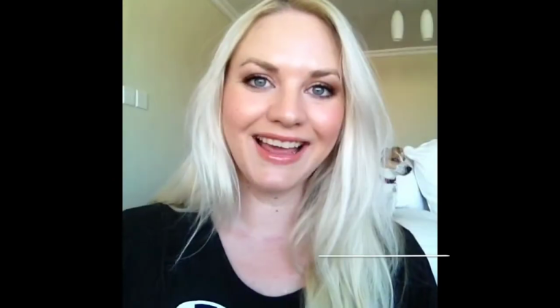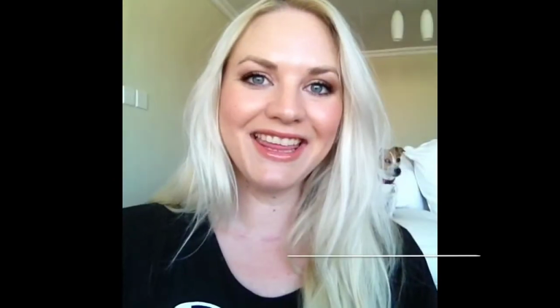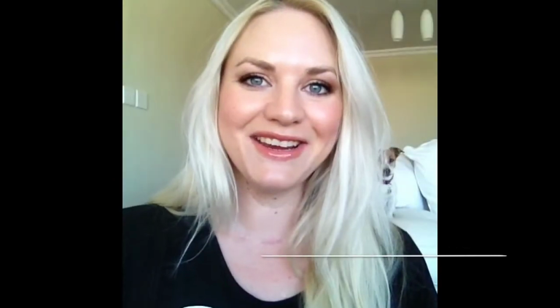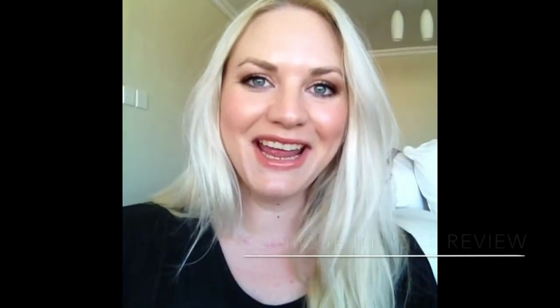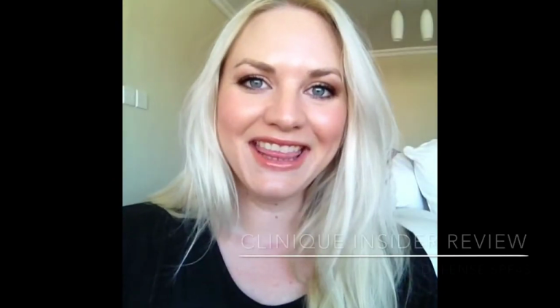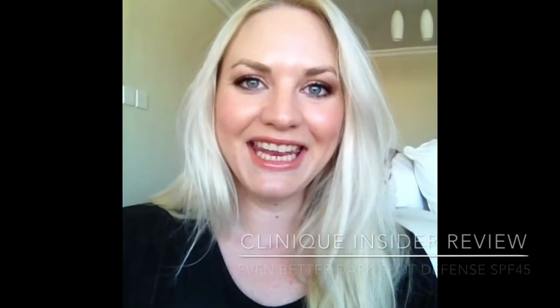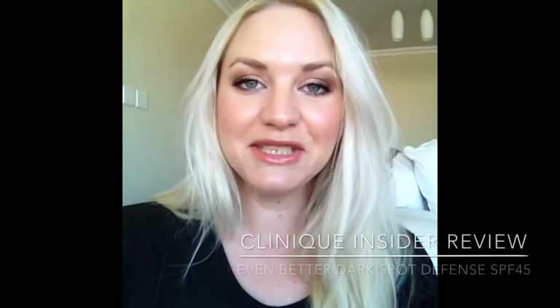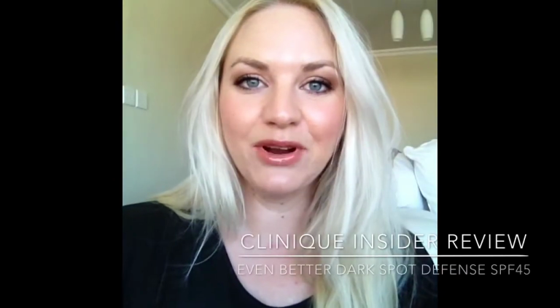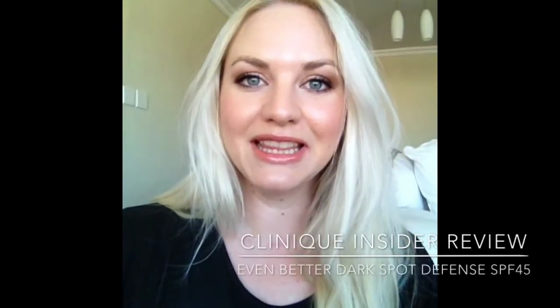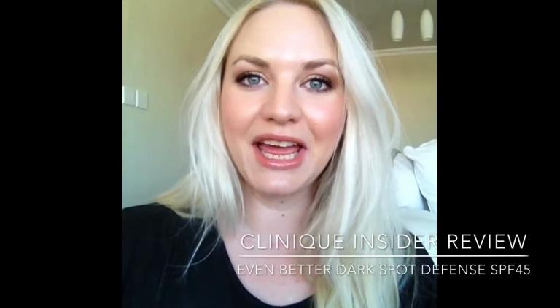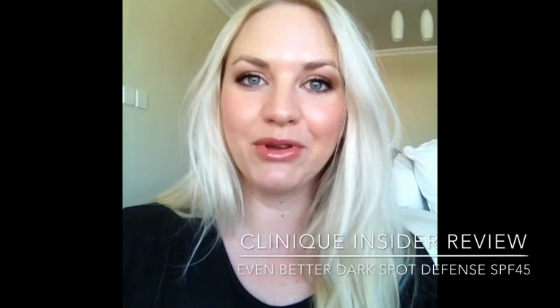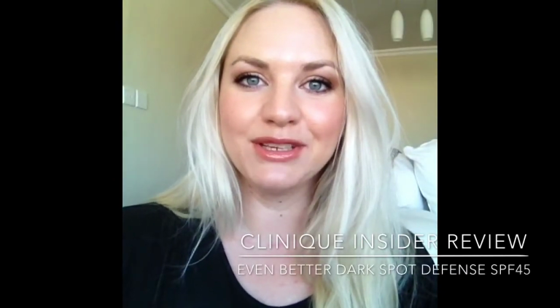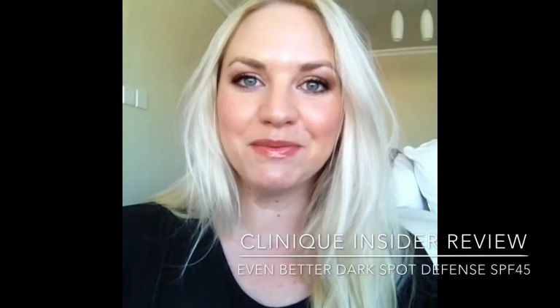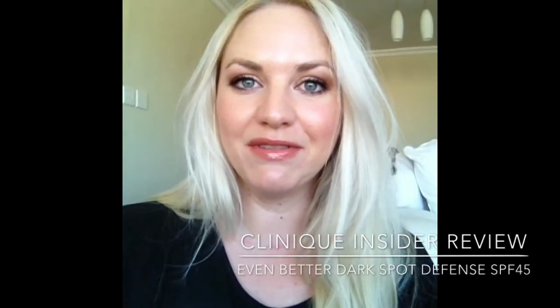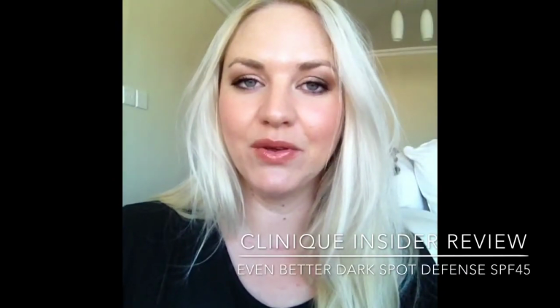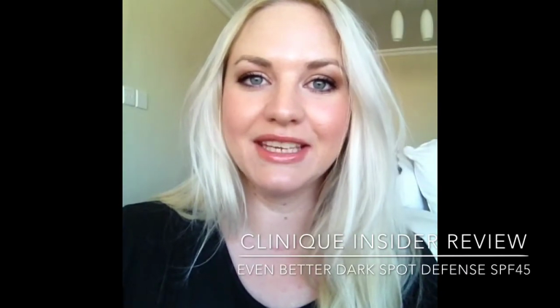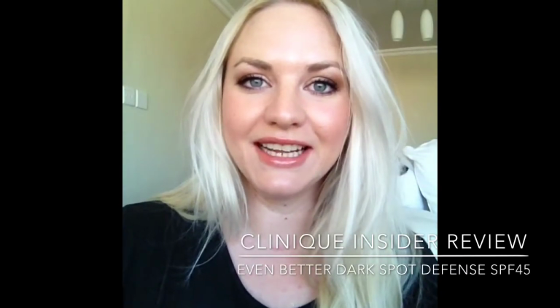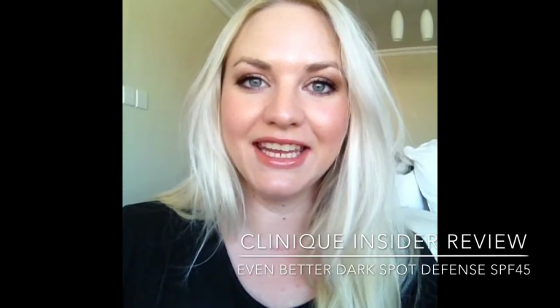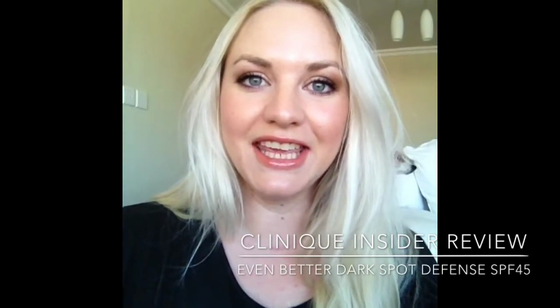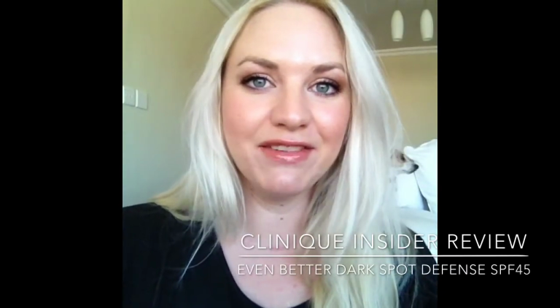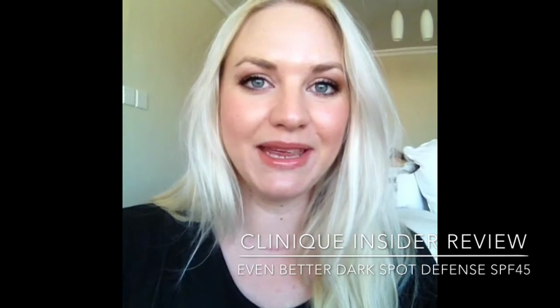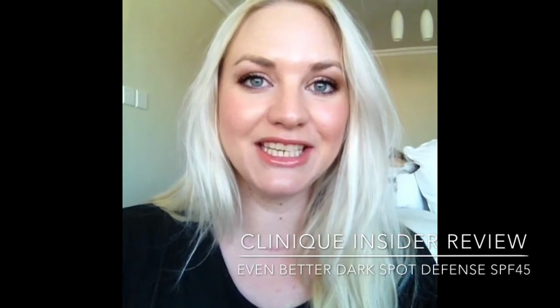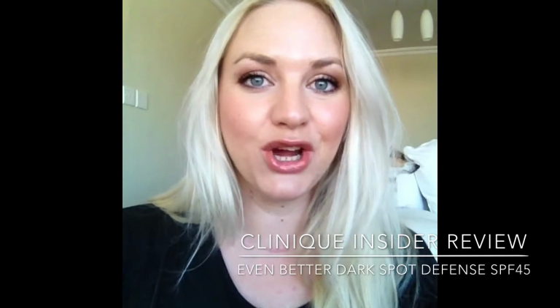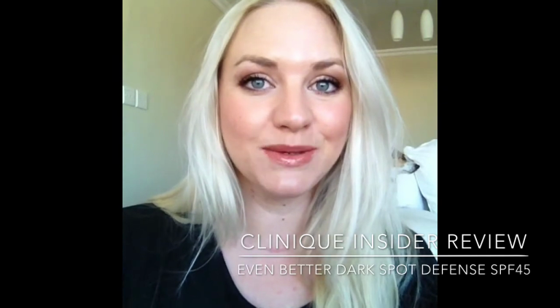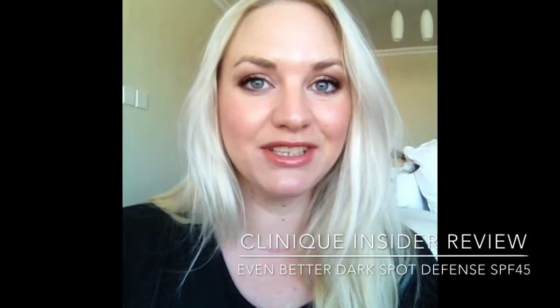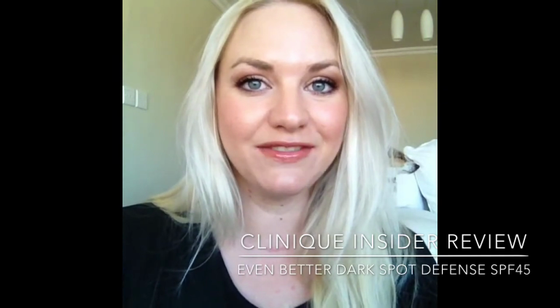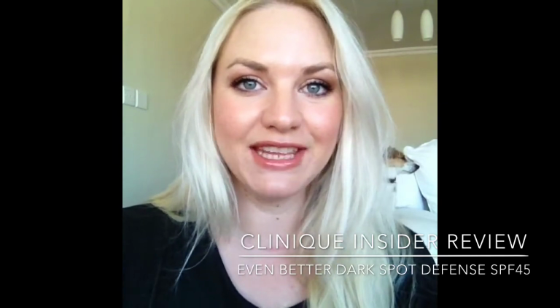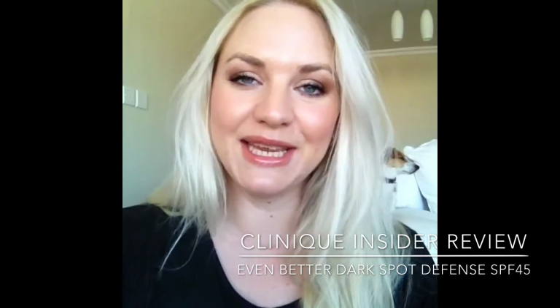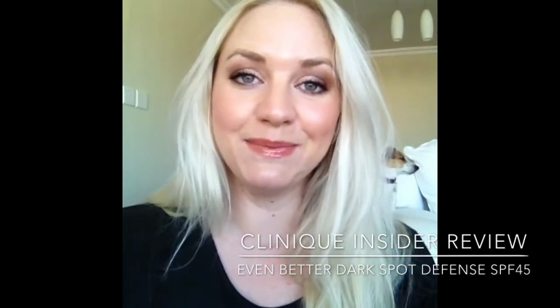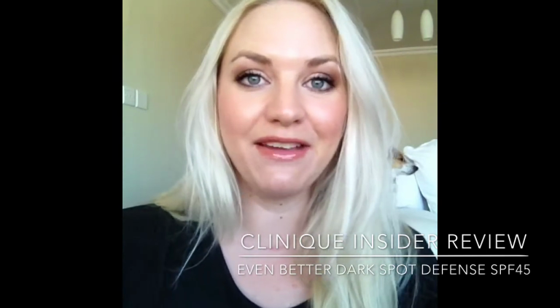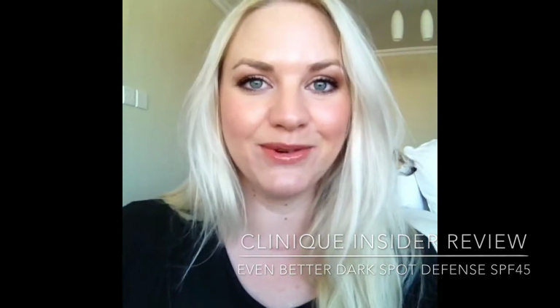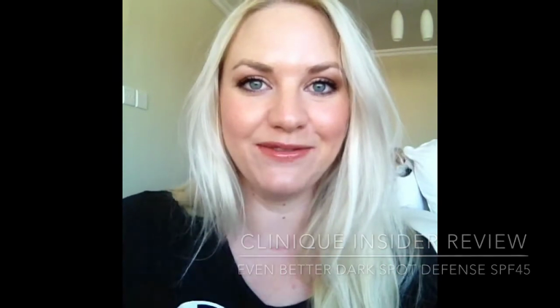Hi there, the next product that I'm going to be reviewing is the Clinique Even Better Dark Spot Defense SPF45.